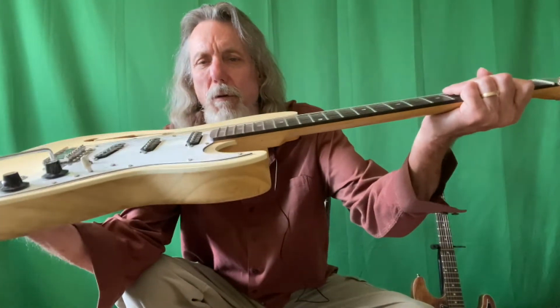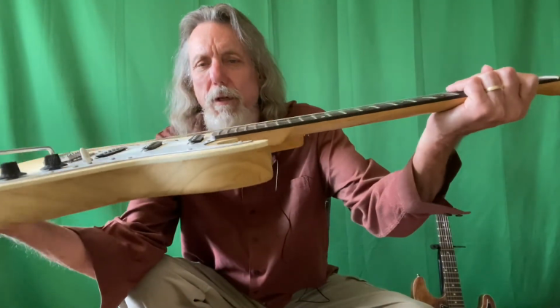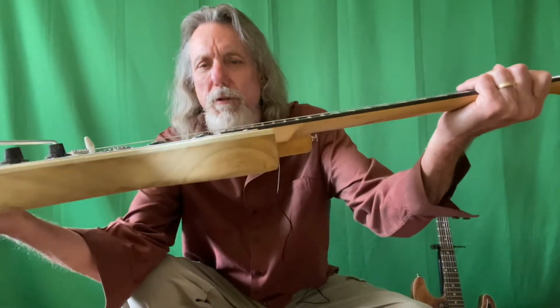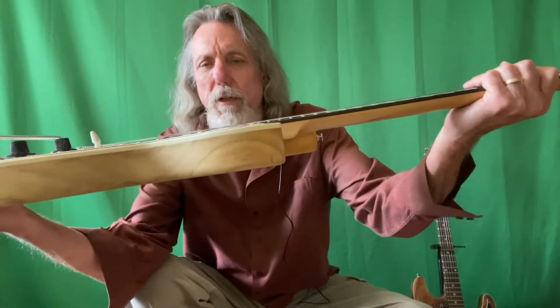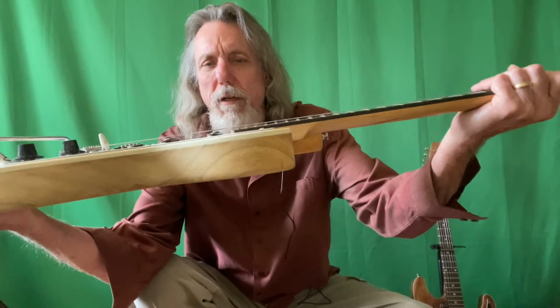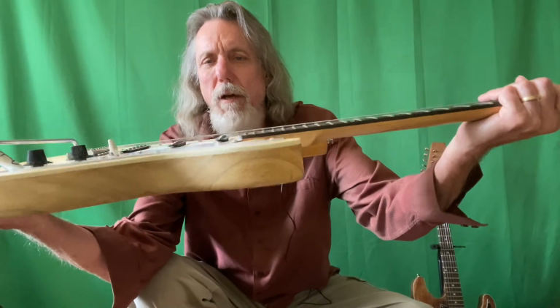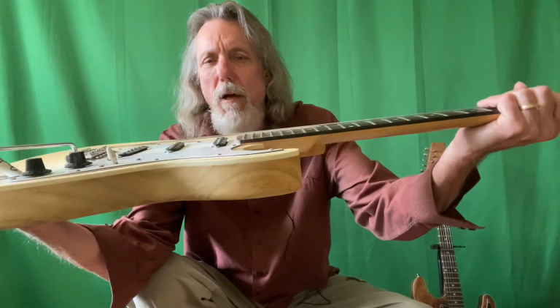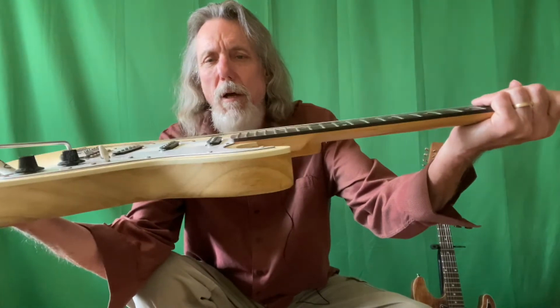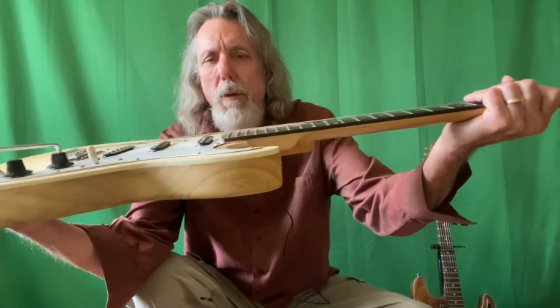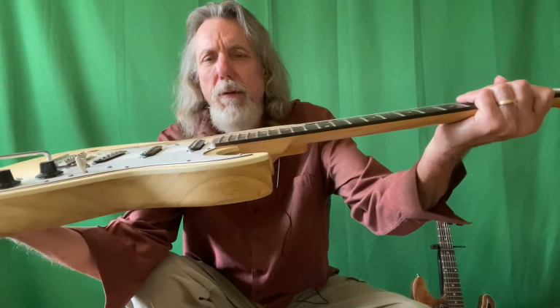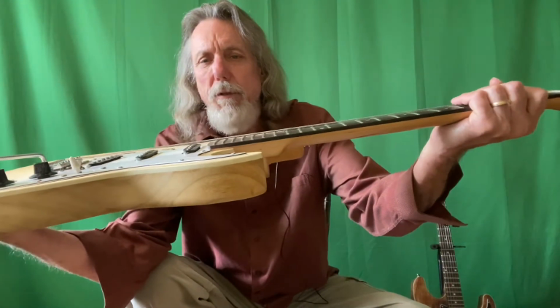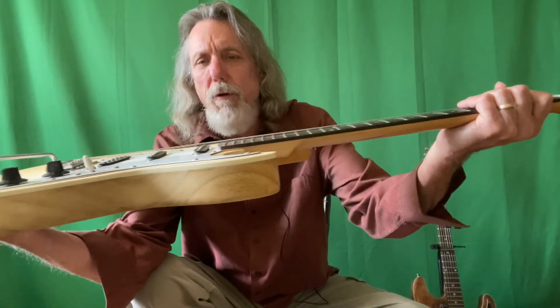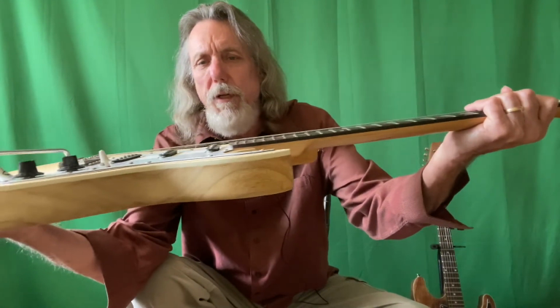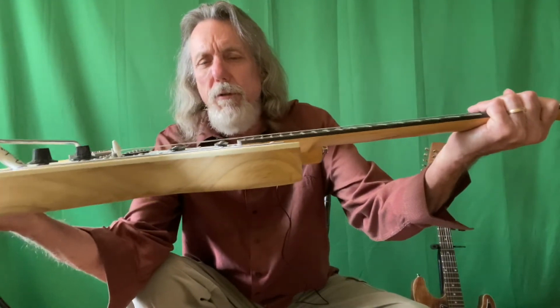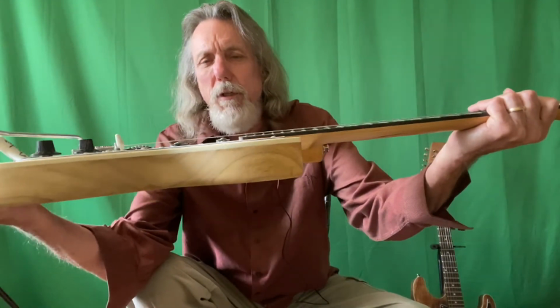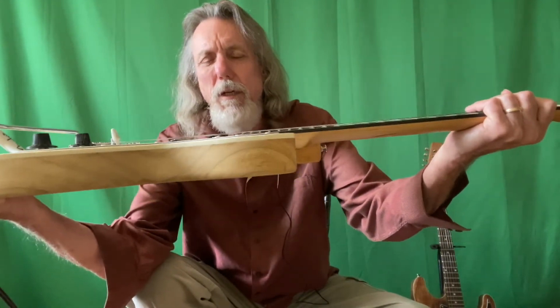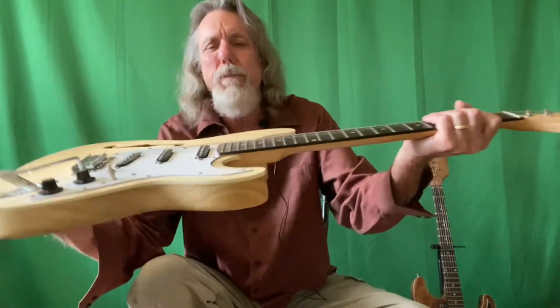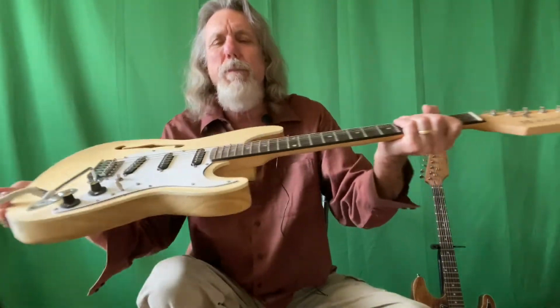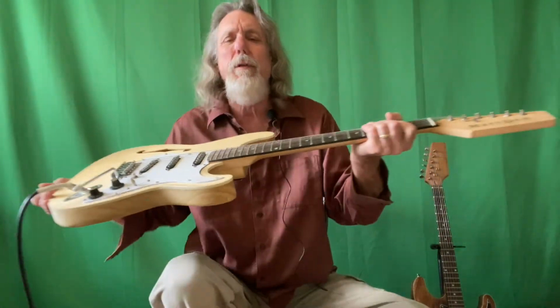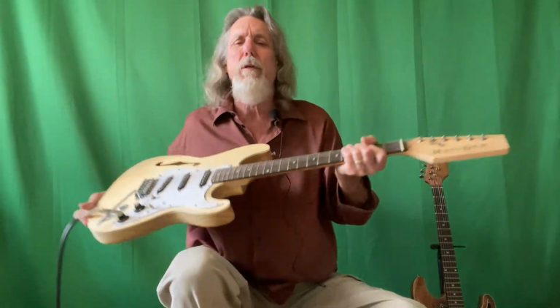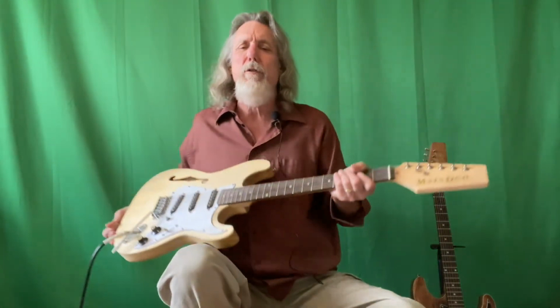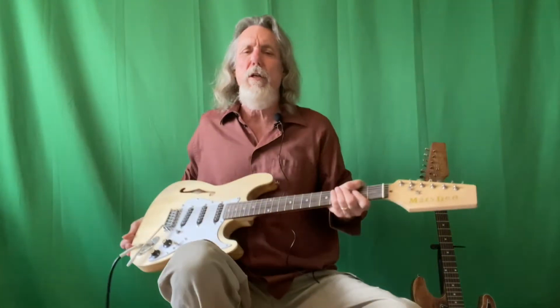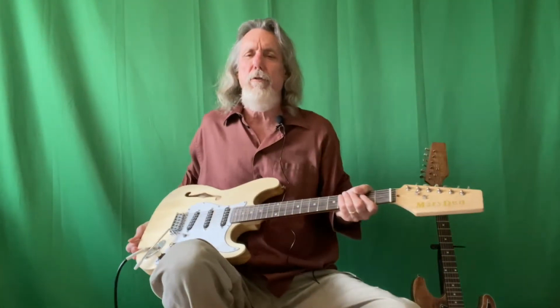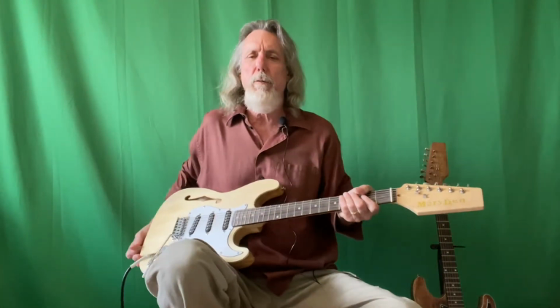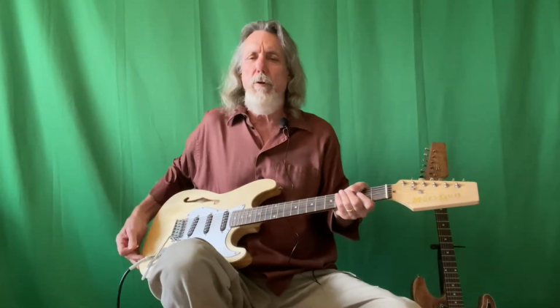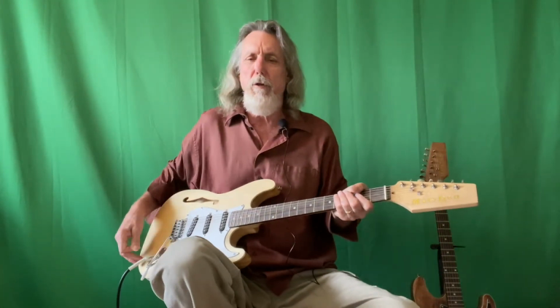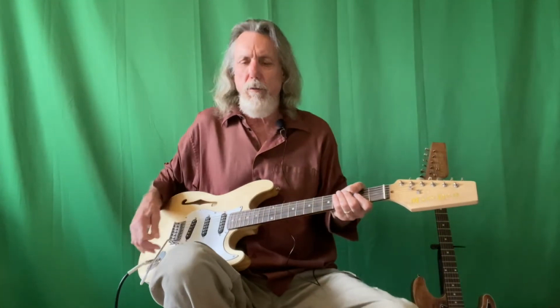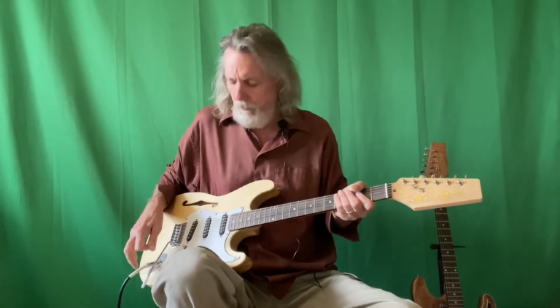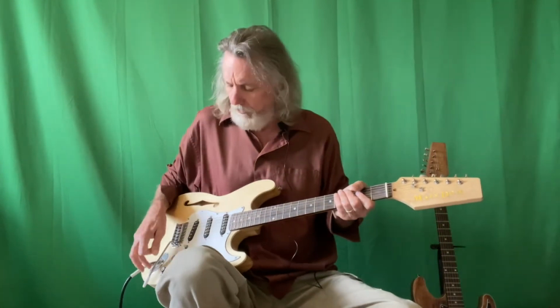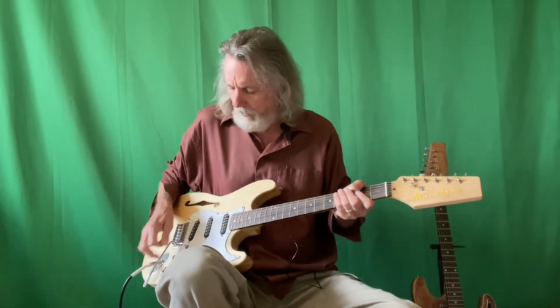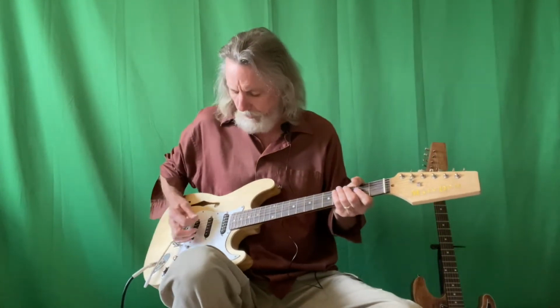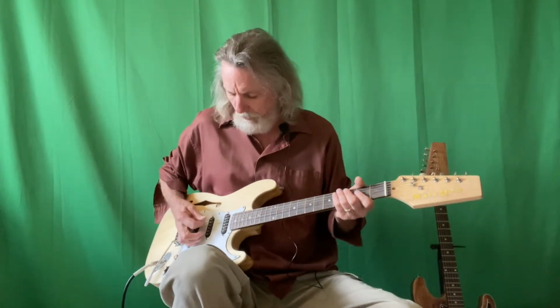It plays very easily and stays in tune pretty well even when you use the whammy bar.